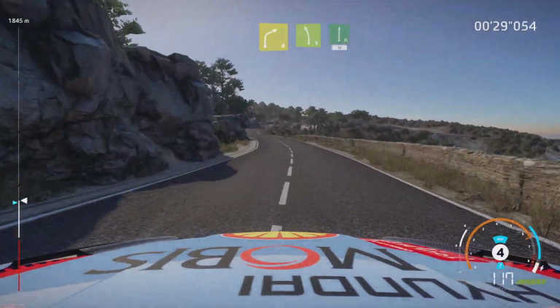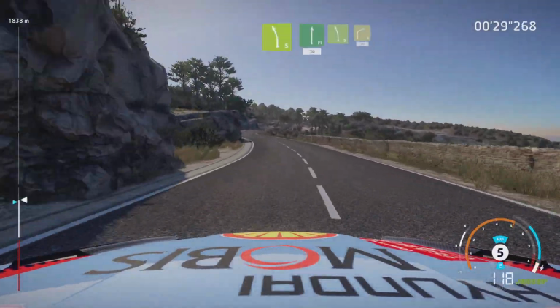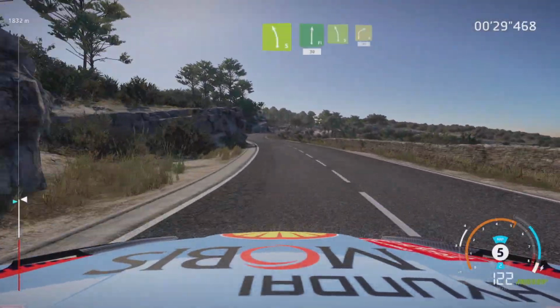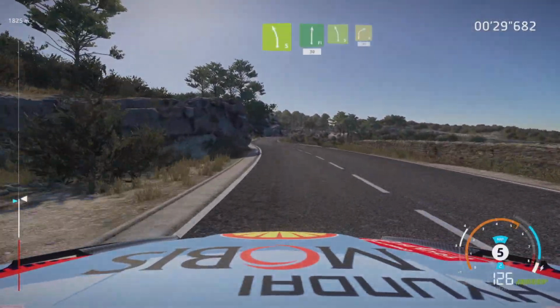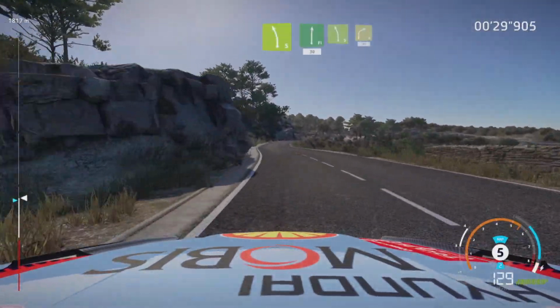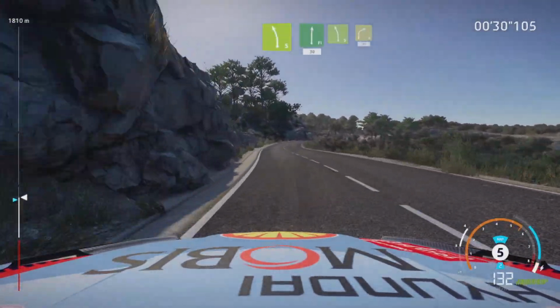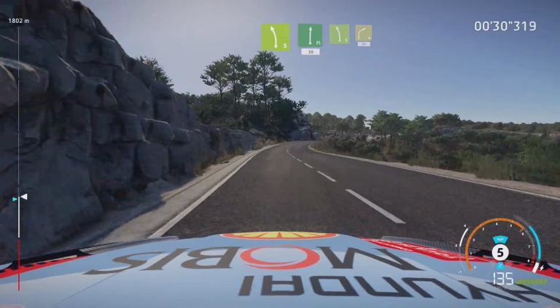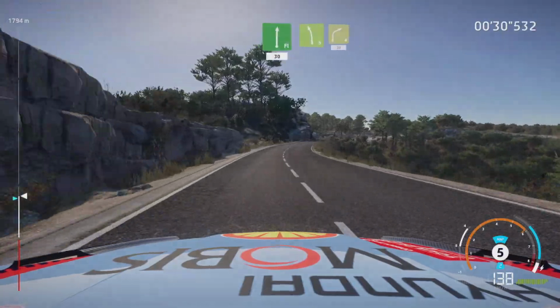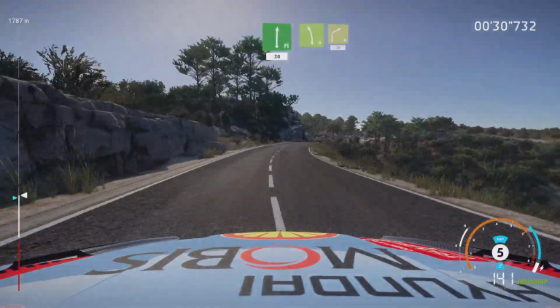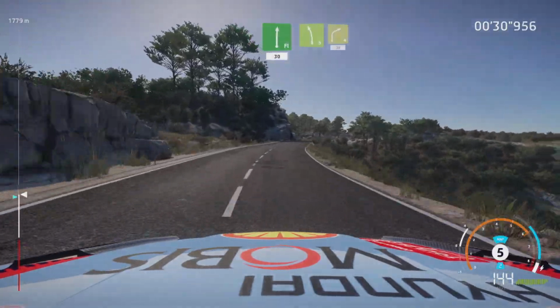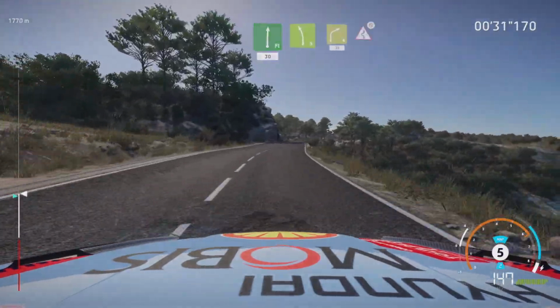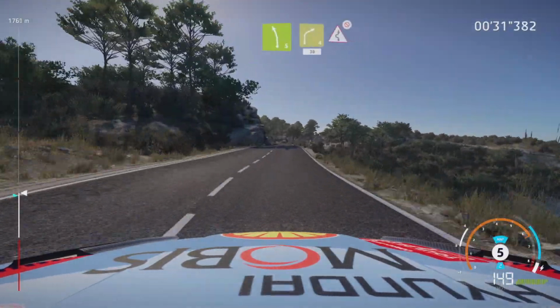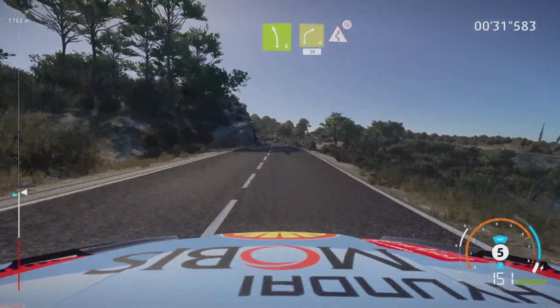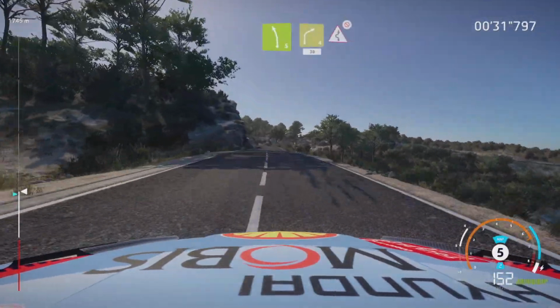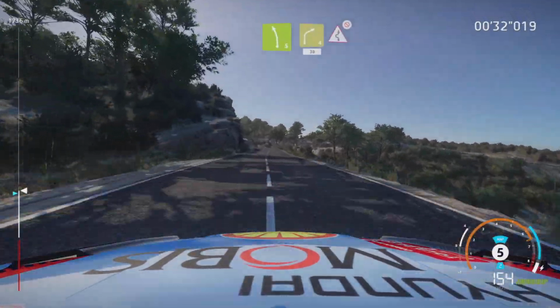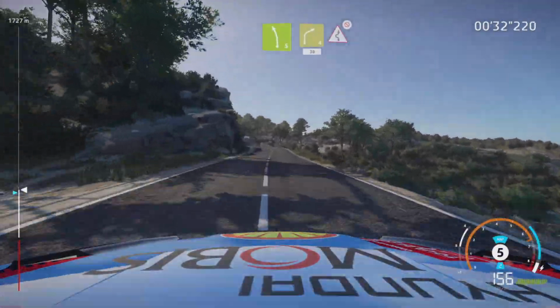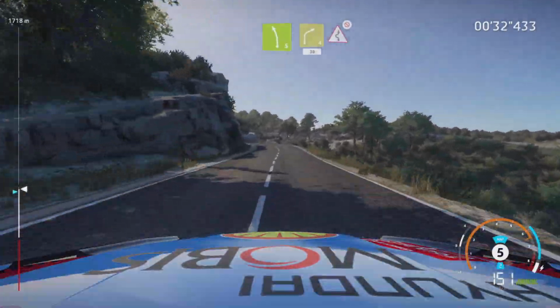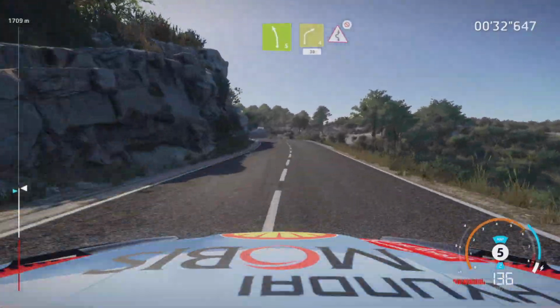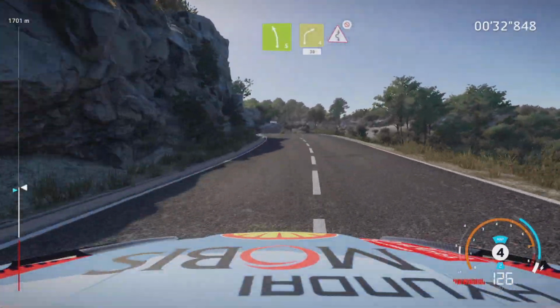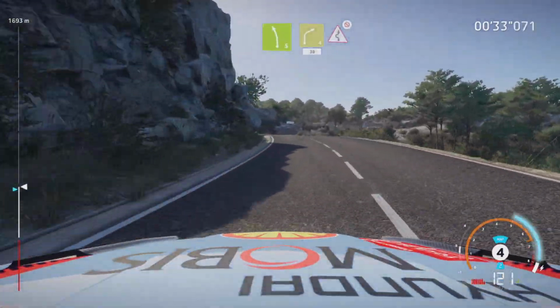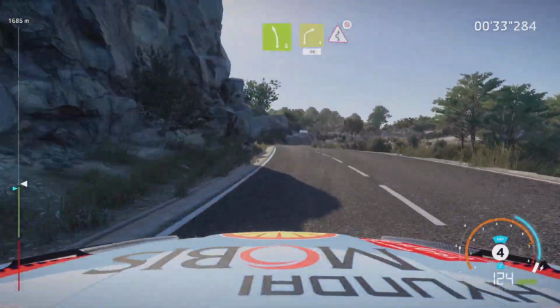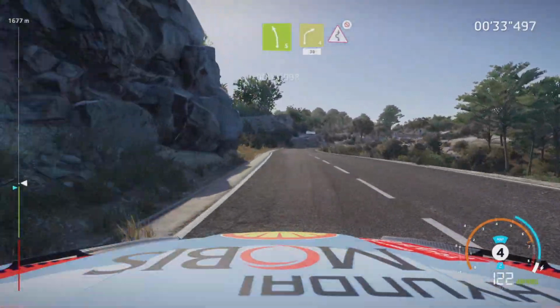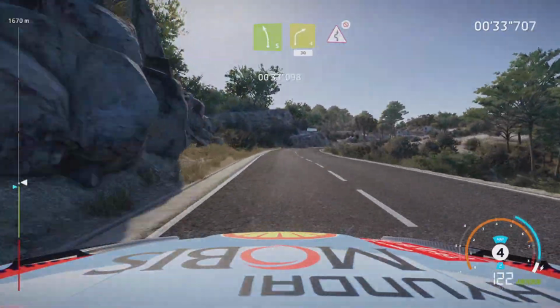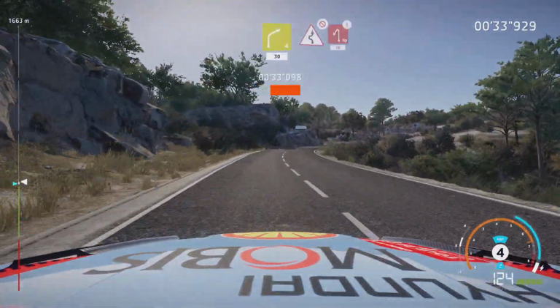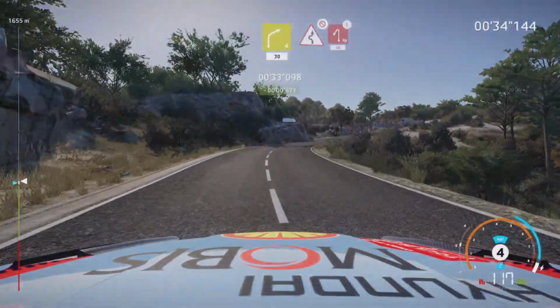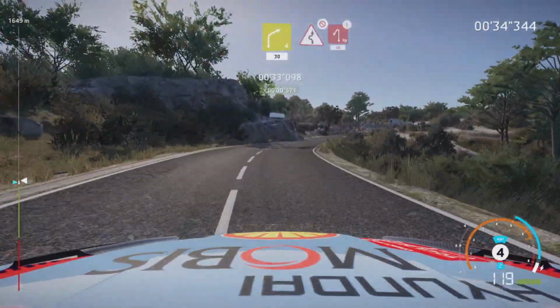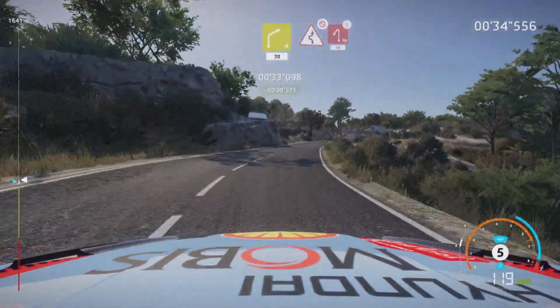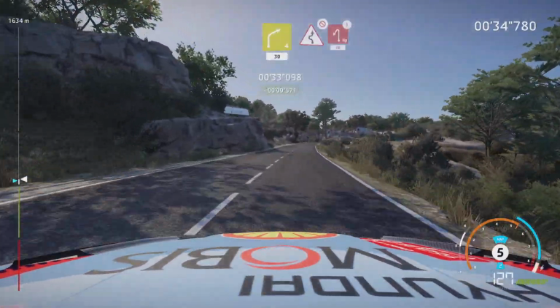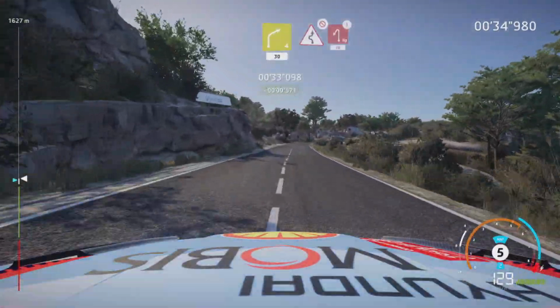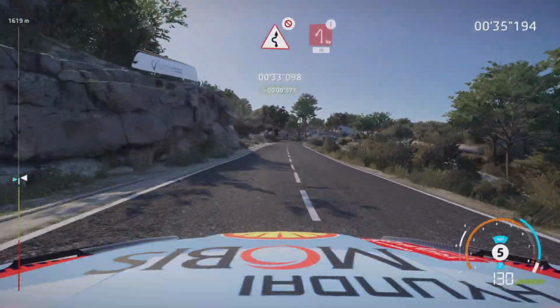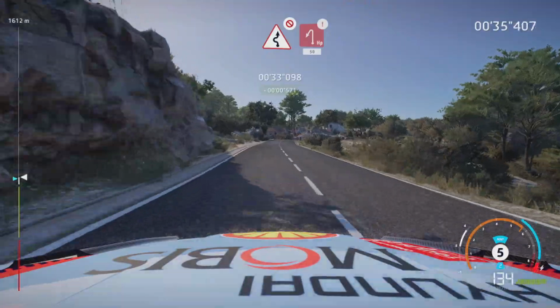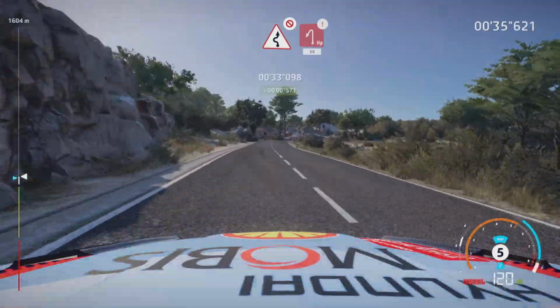Left 5, brake into right 4, short 30. Caution chicane, right entry, keep middle, don't cut.